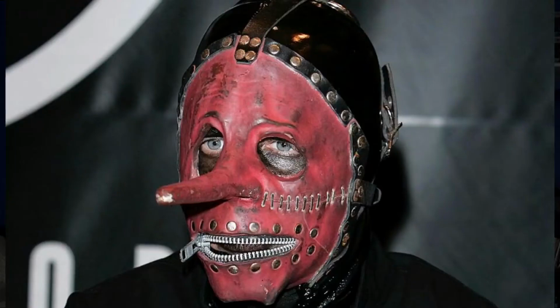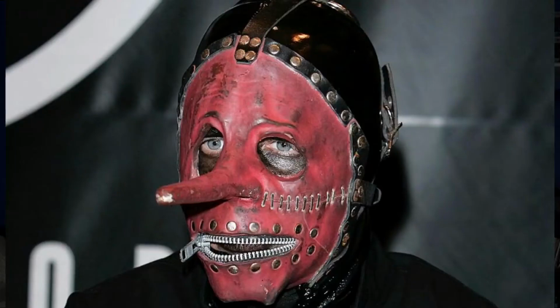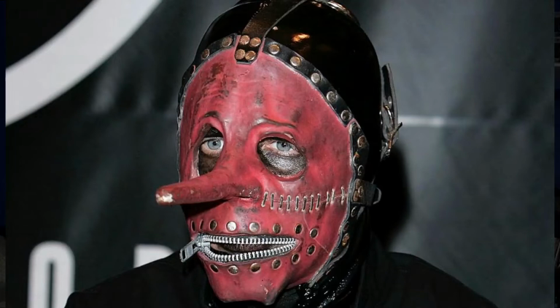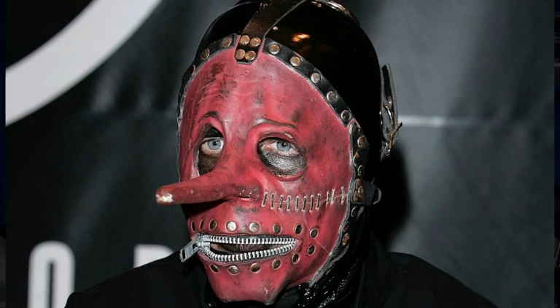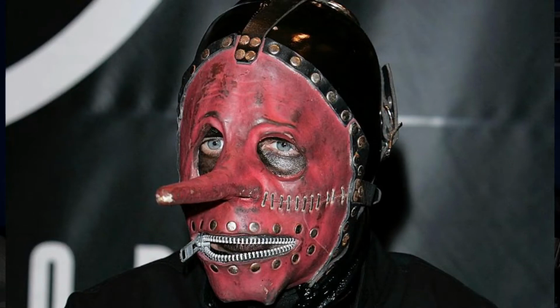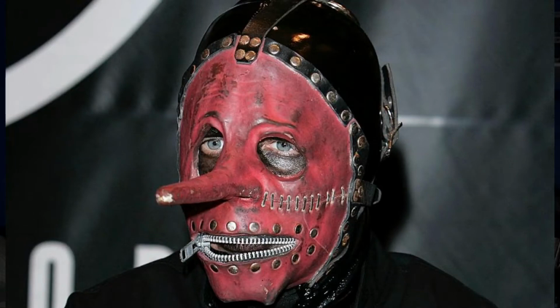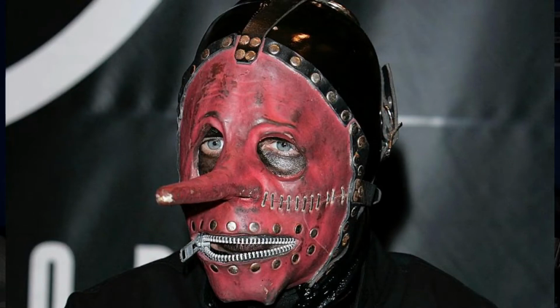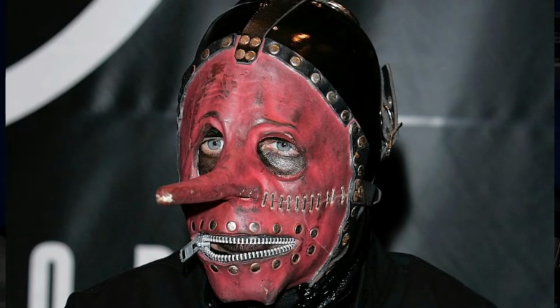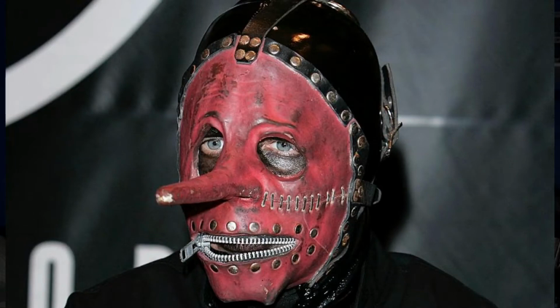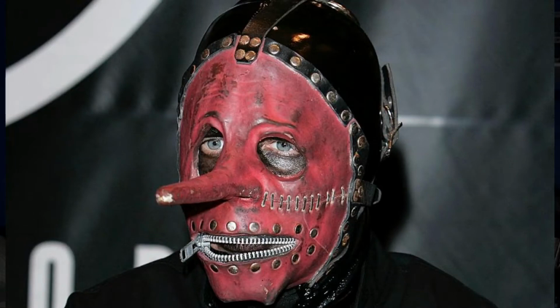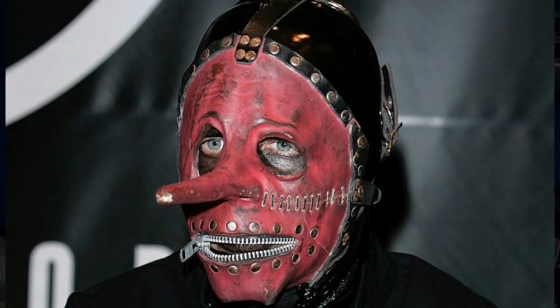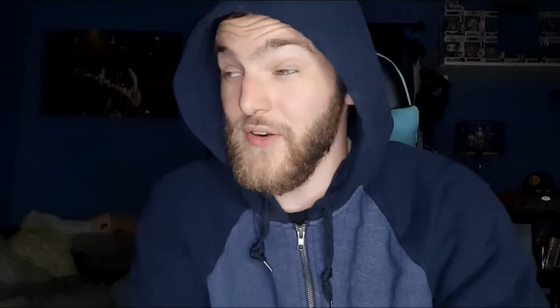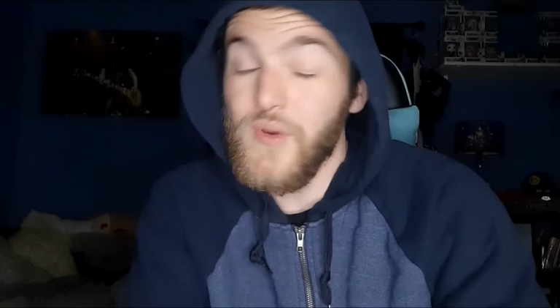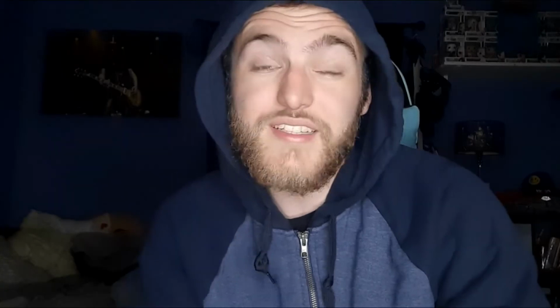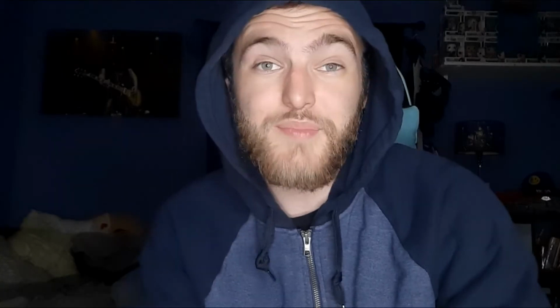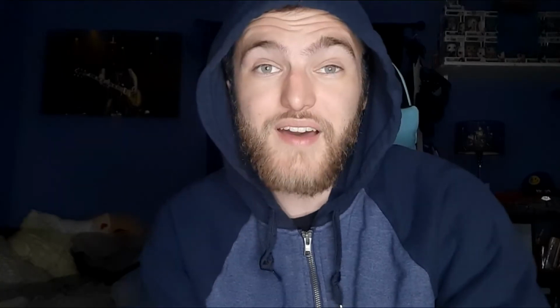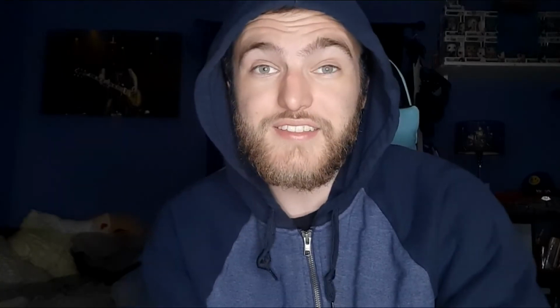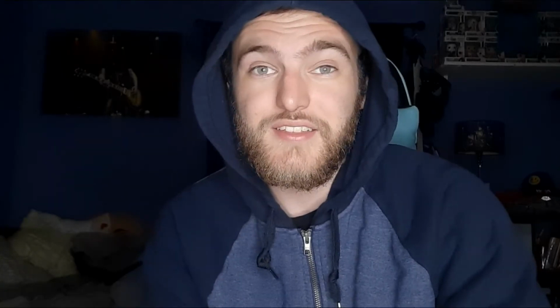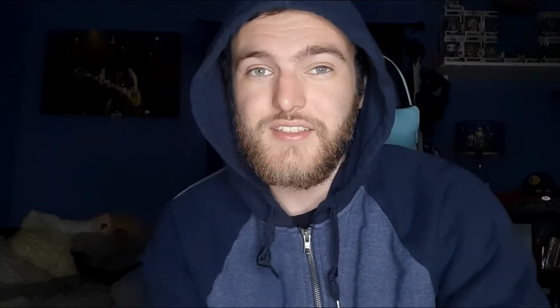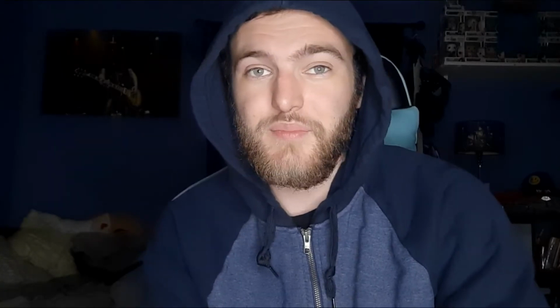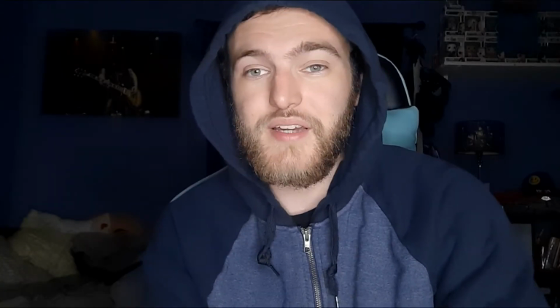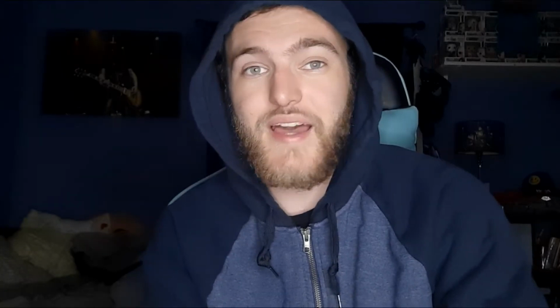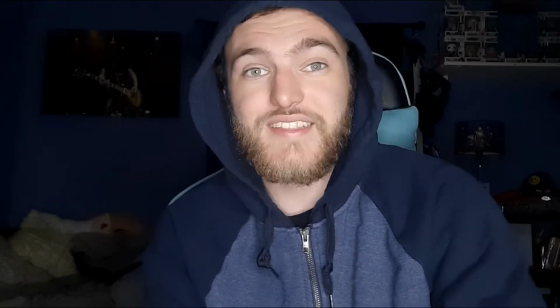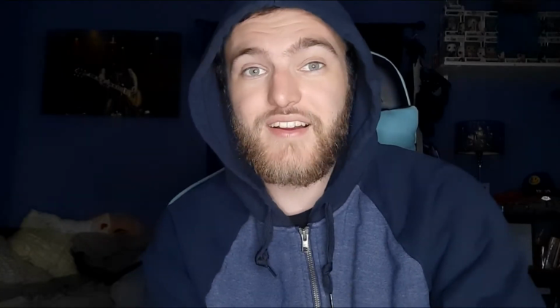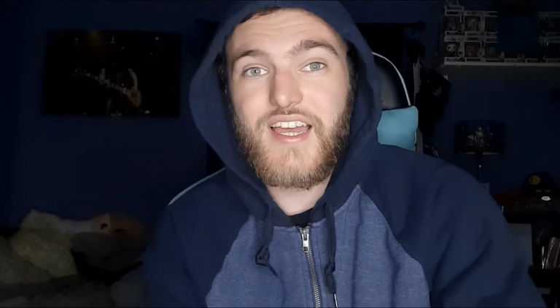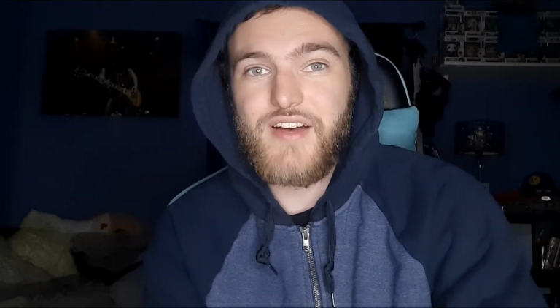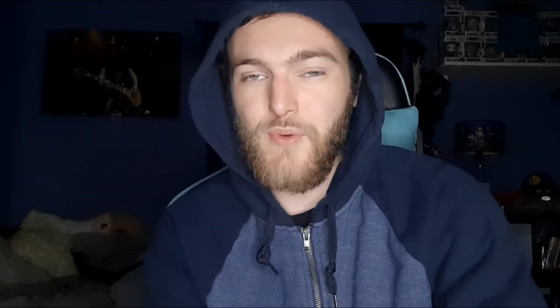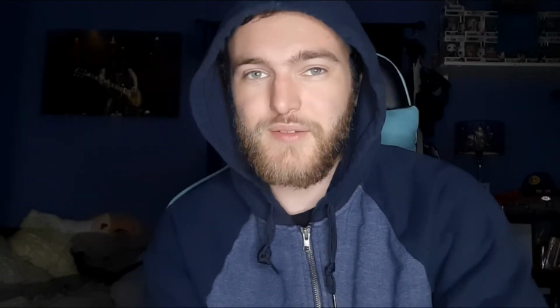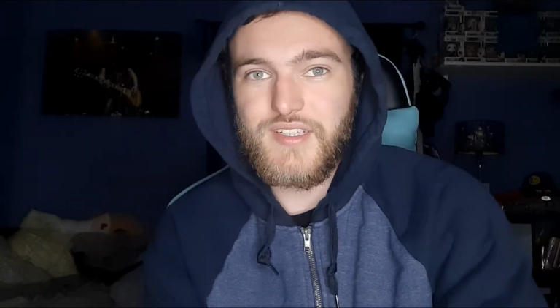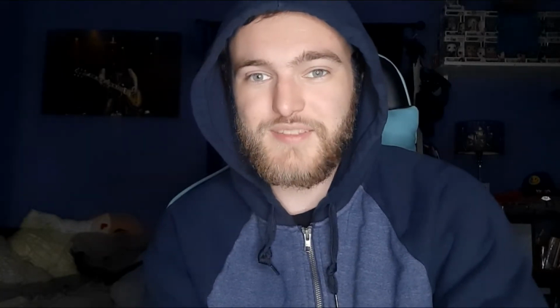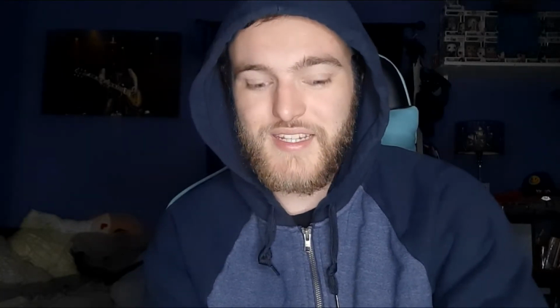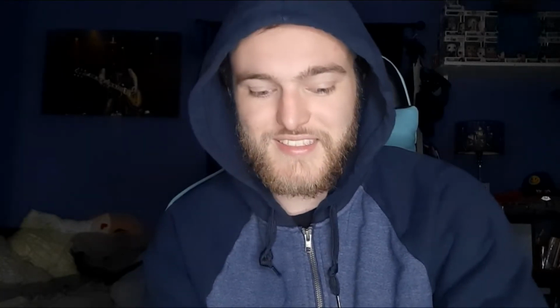My favorite Slipknot mask has always been anything Chris Fehn has ever worn with a long nose design. I don't know what it is about it, but my entire life I've wanted one of these masks.